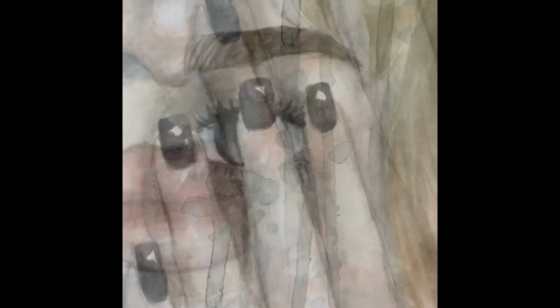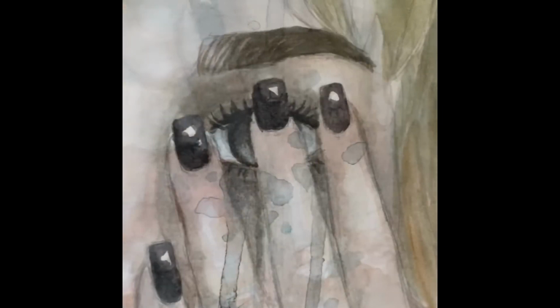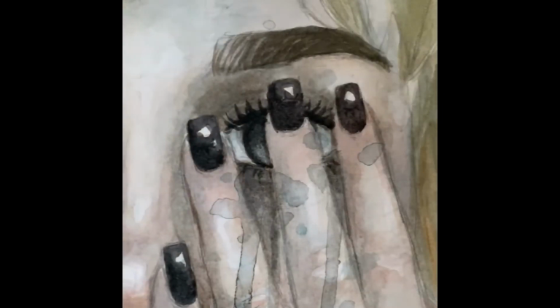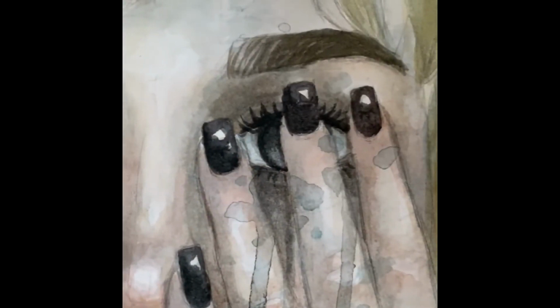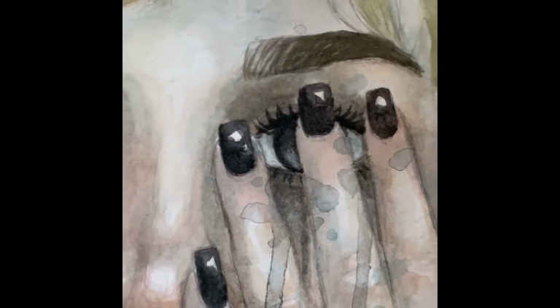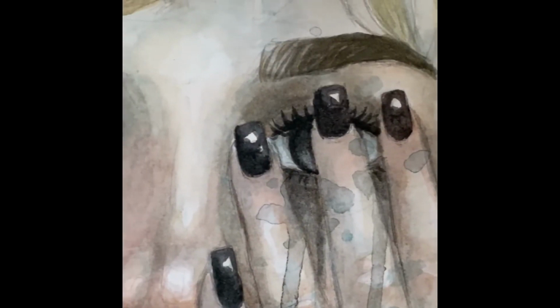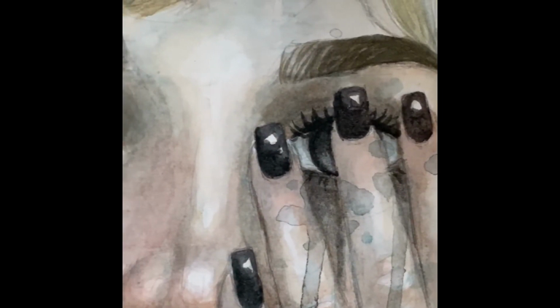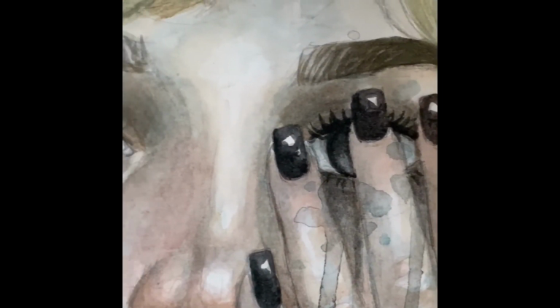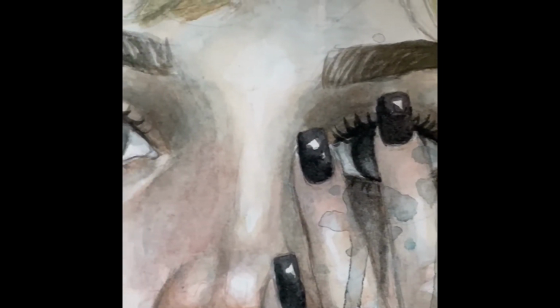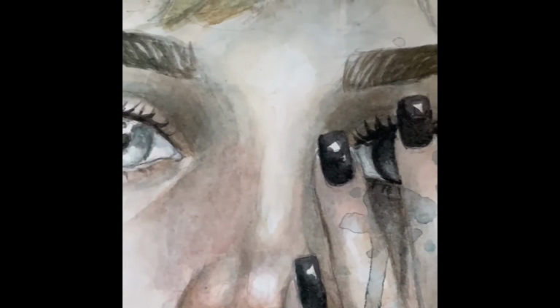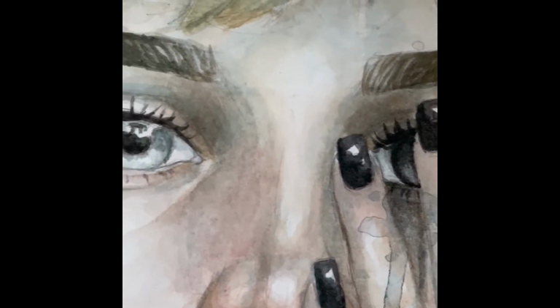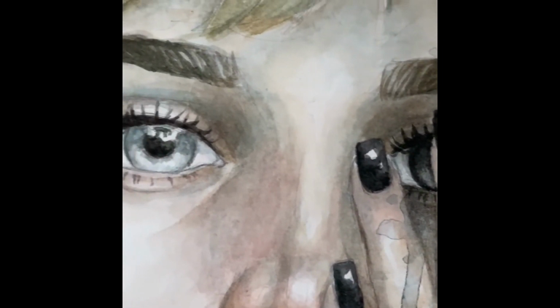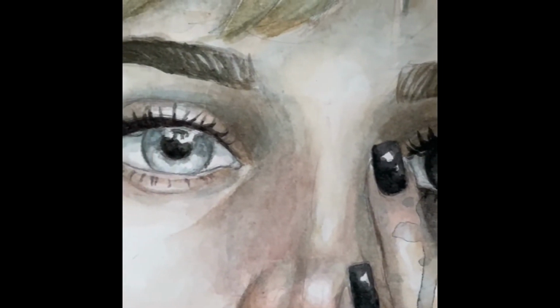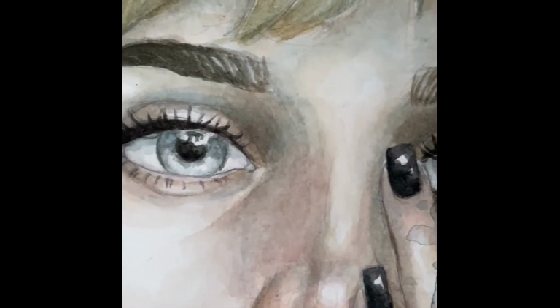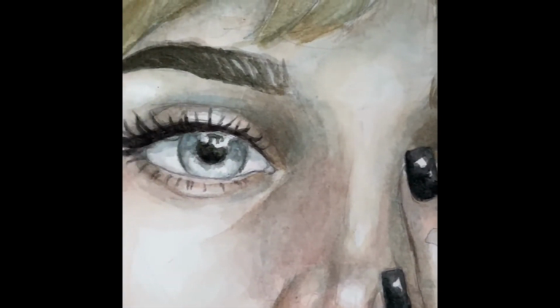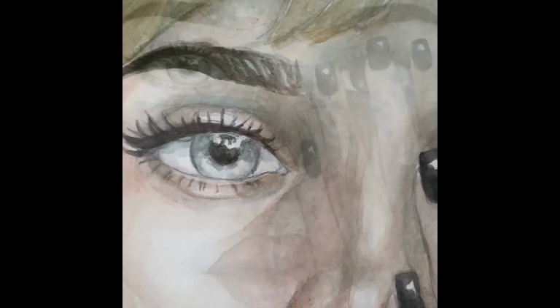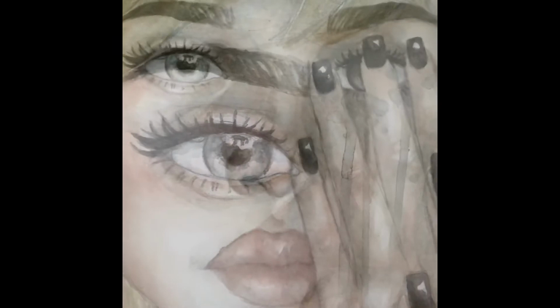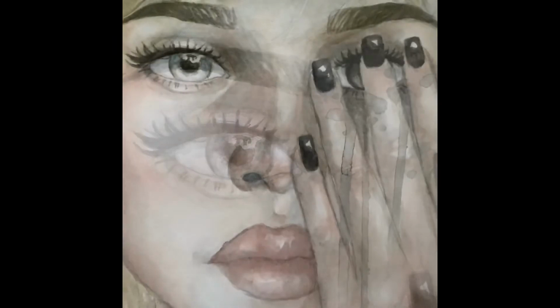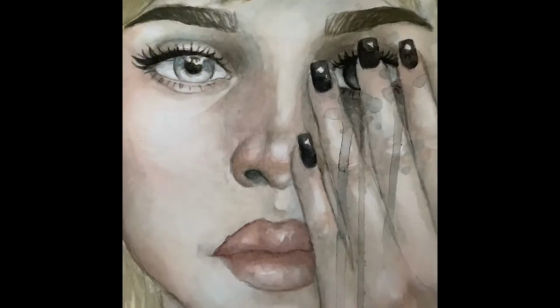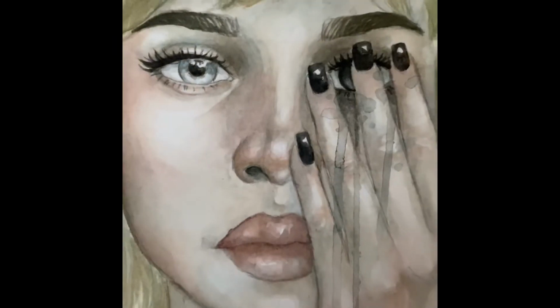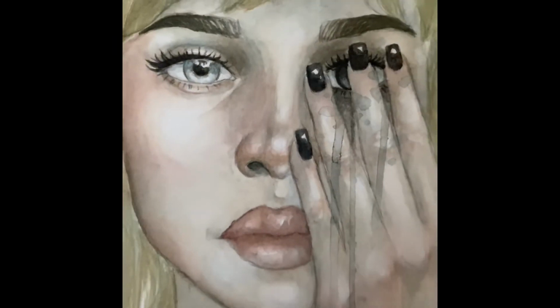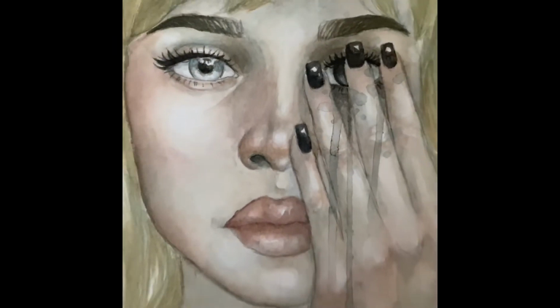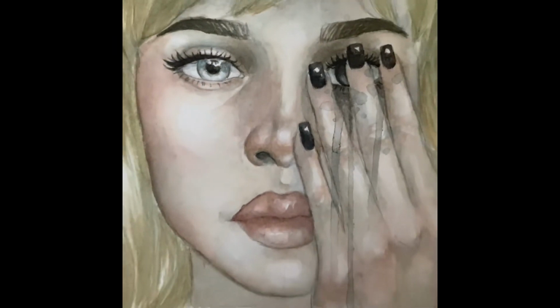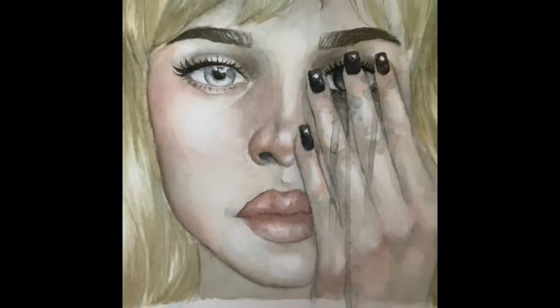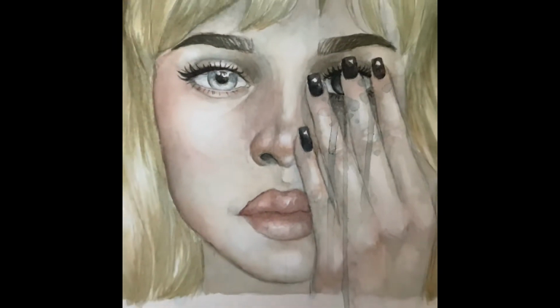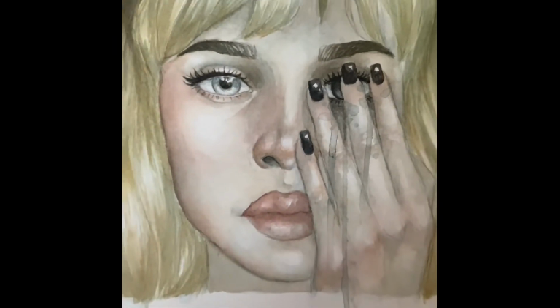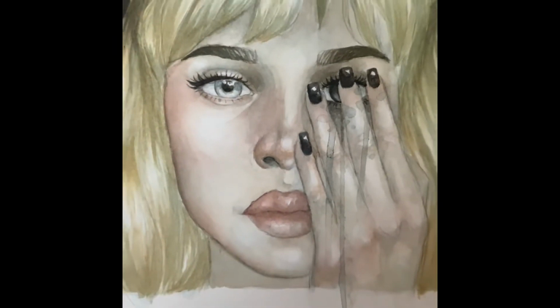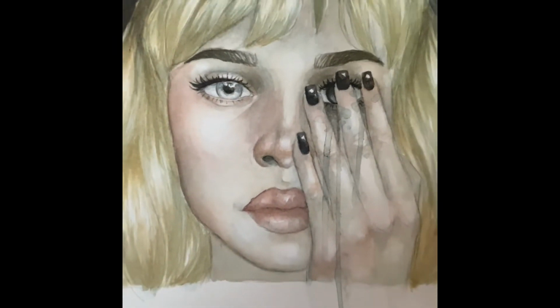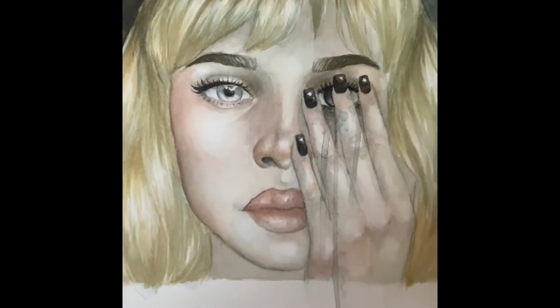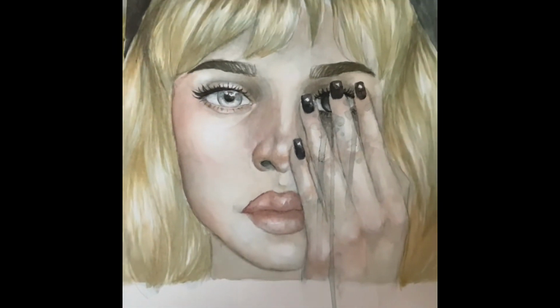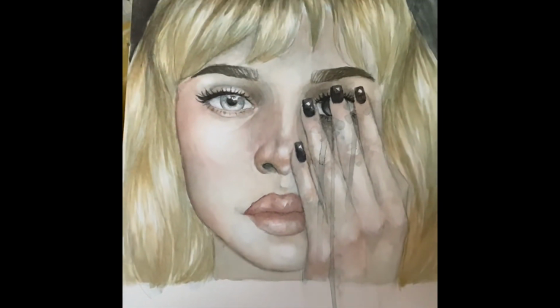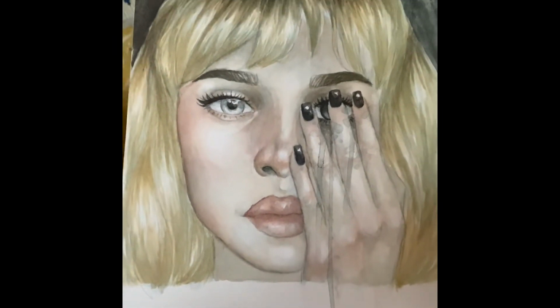So here's just the final painting. I hope you guys are staying safe out there — keep doing art, keep staying active. Thank you guys for watching, see you next time.